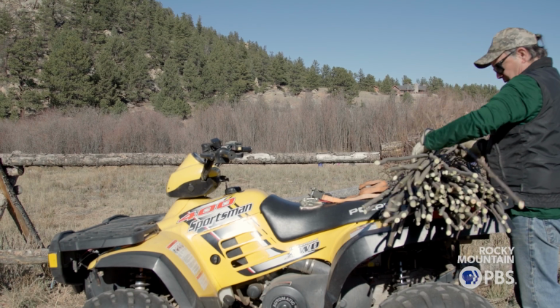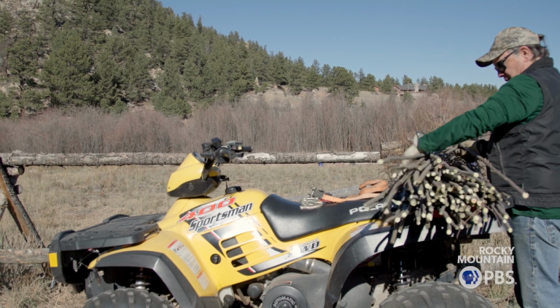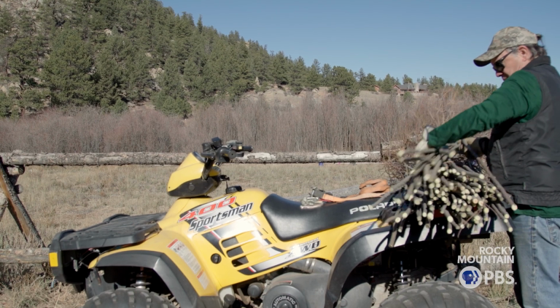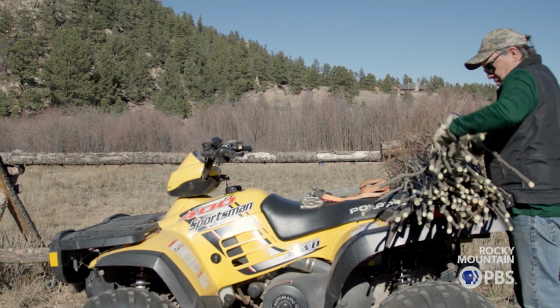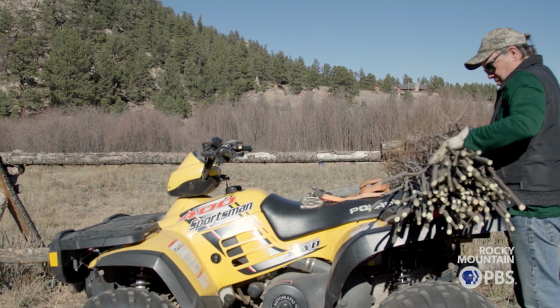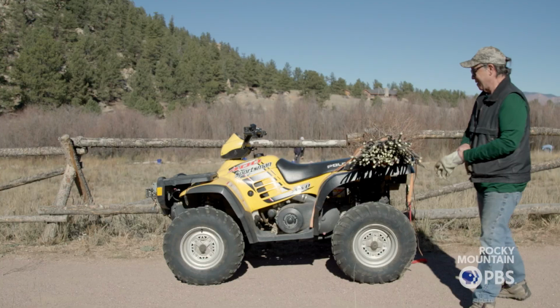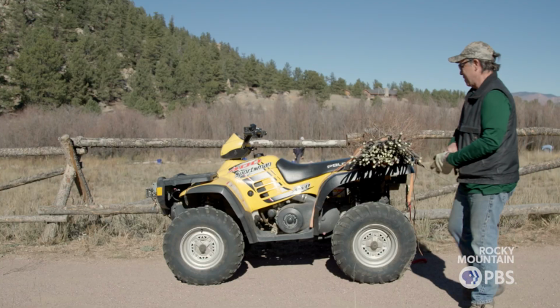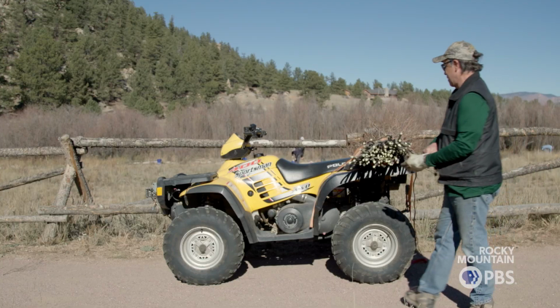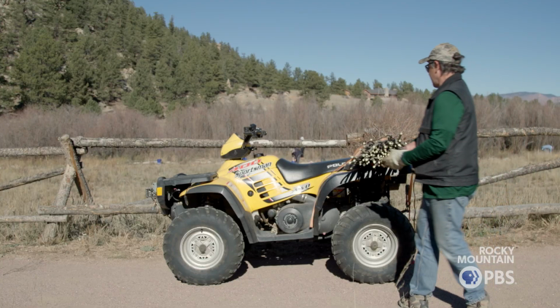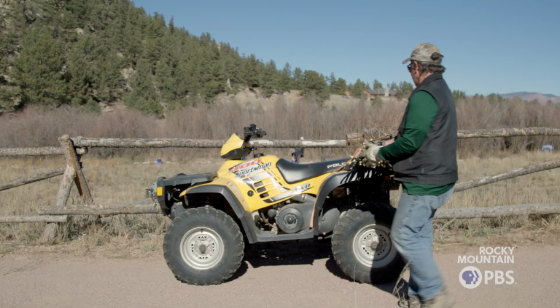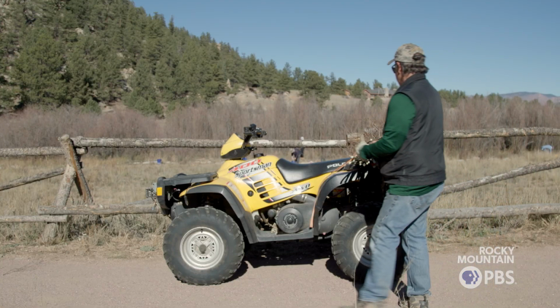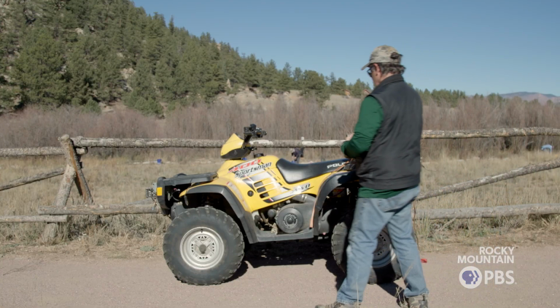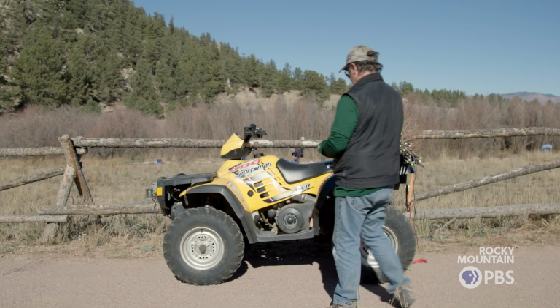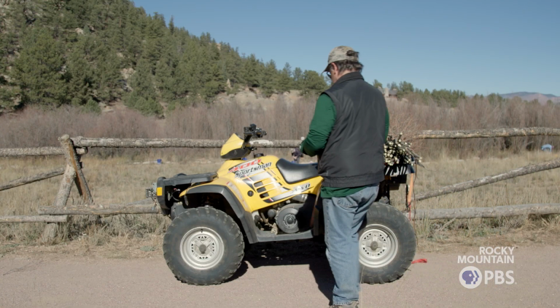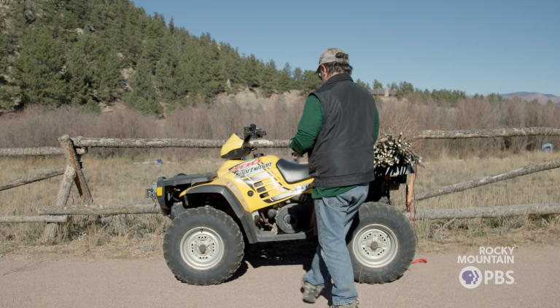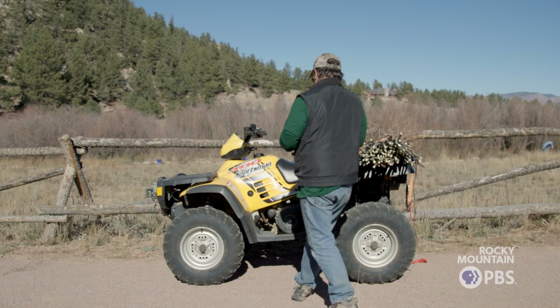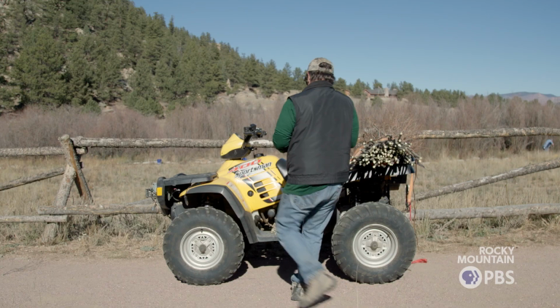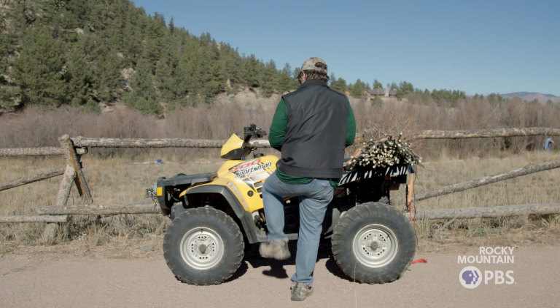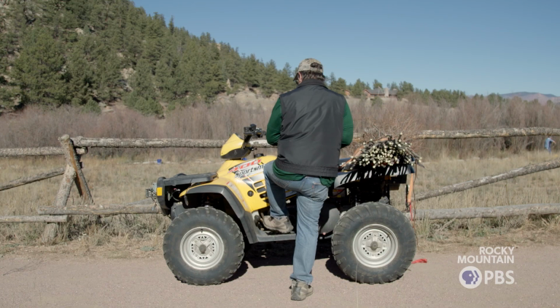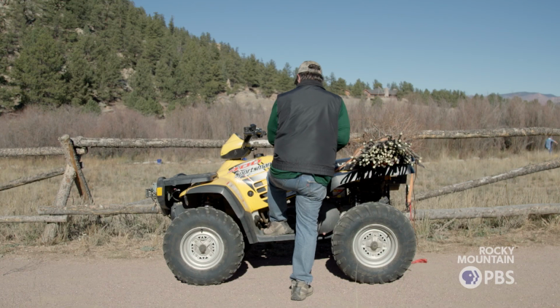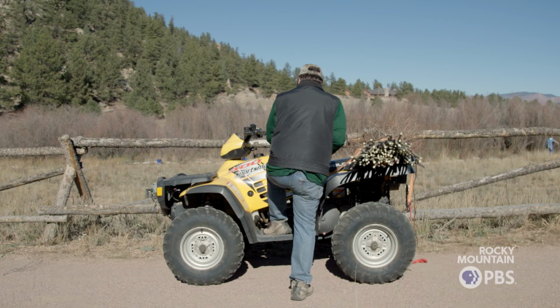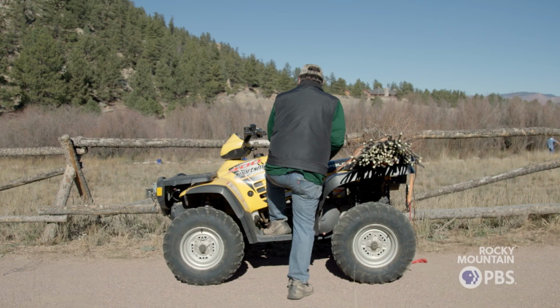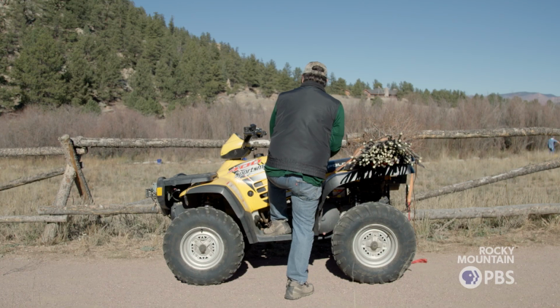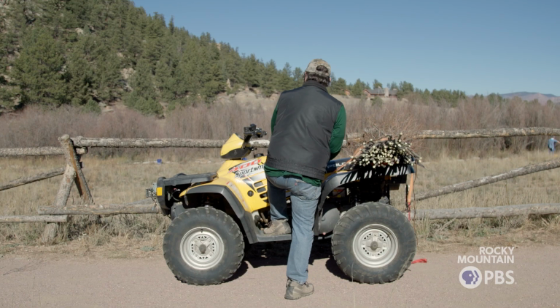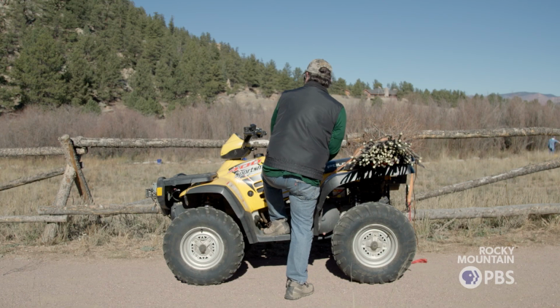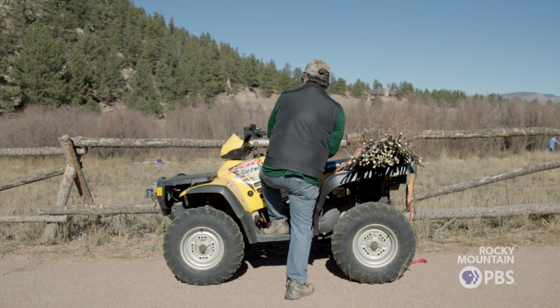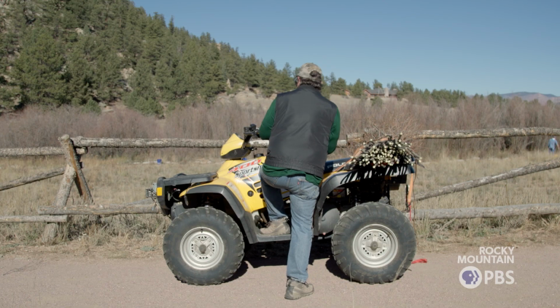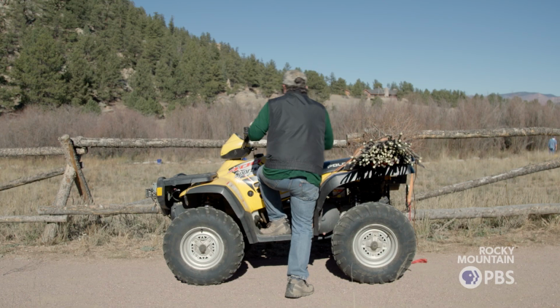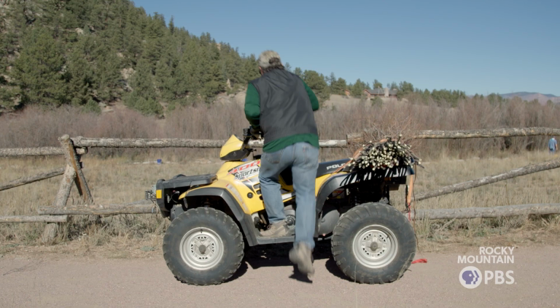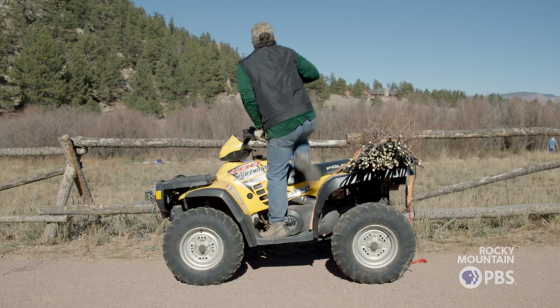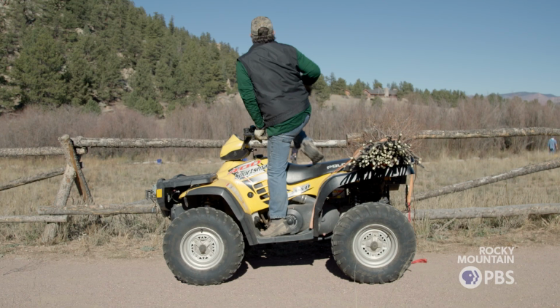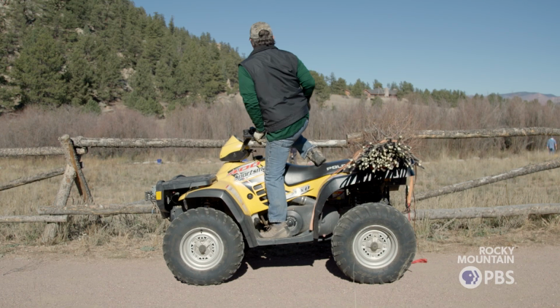Today, what's happening is we're cutting willows as stakes so that we can plant them into the ground.